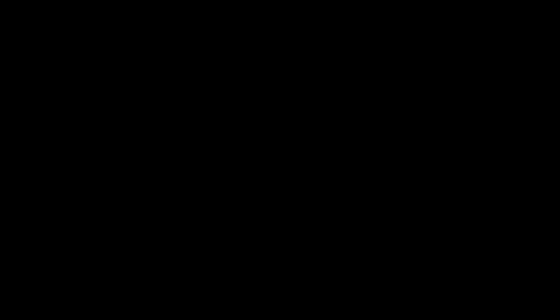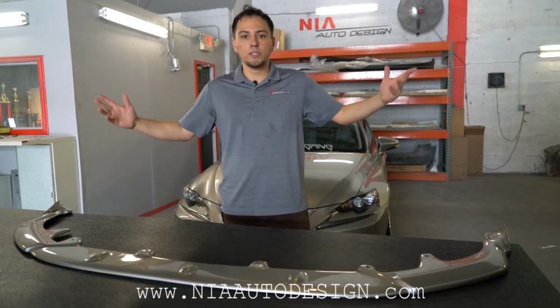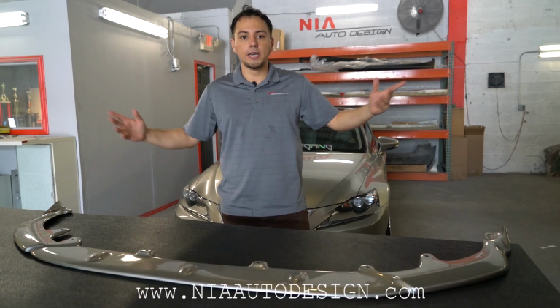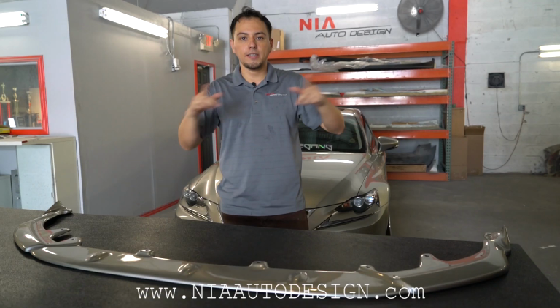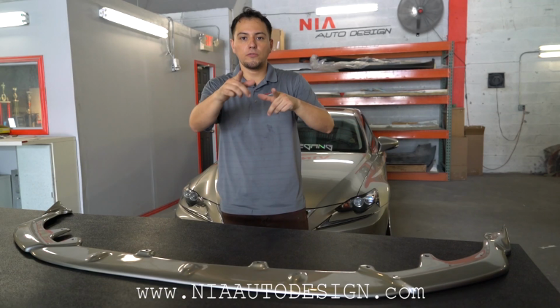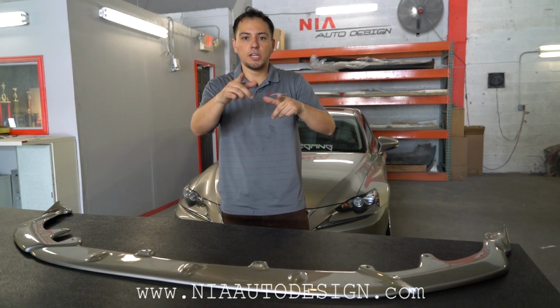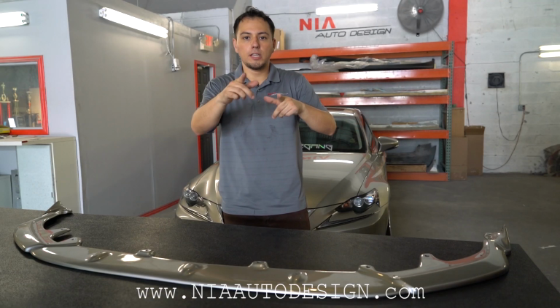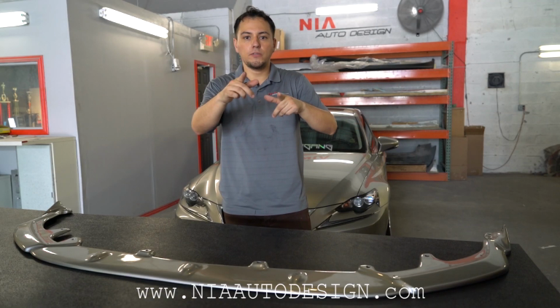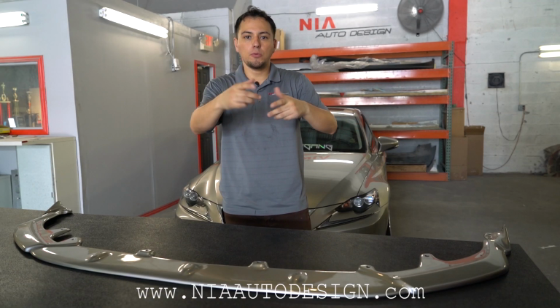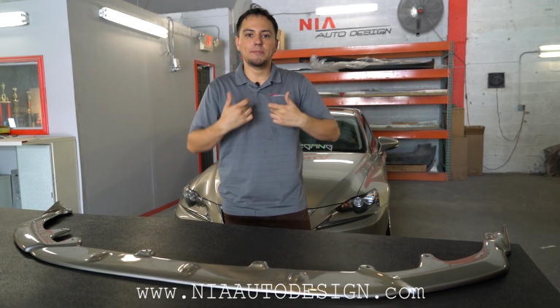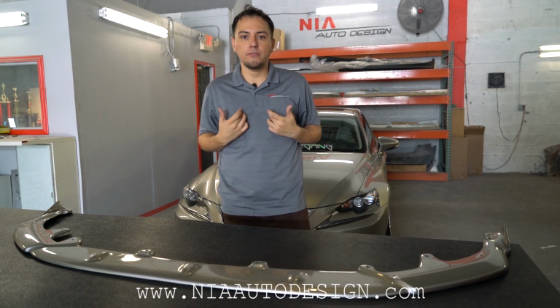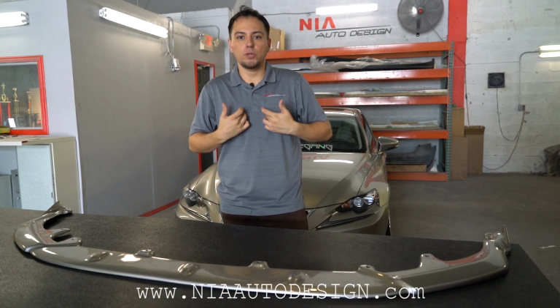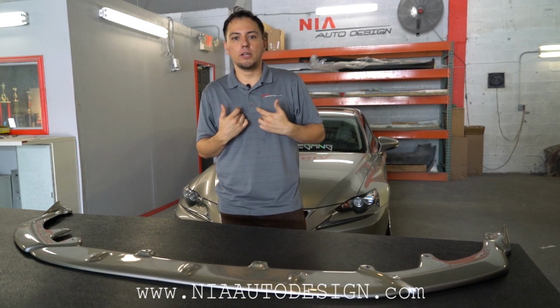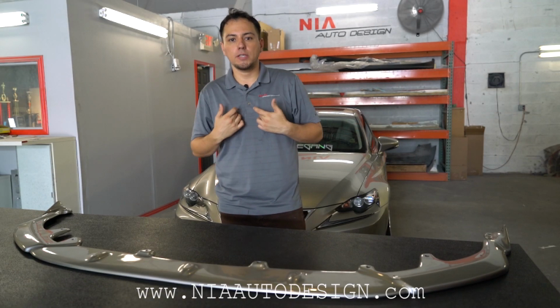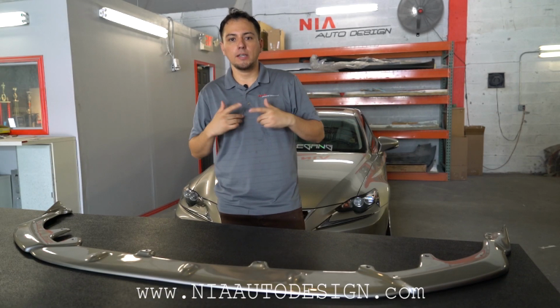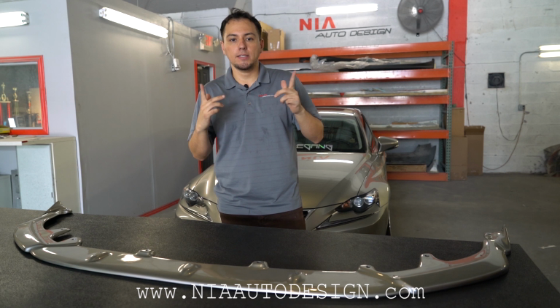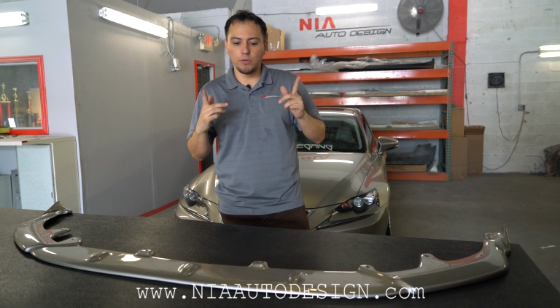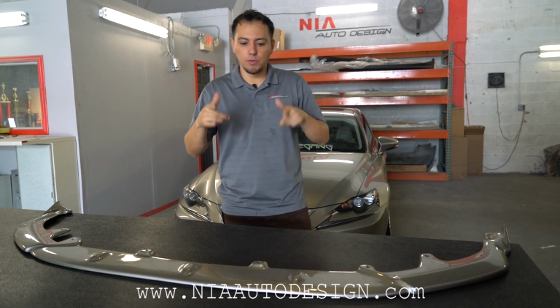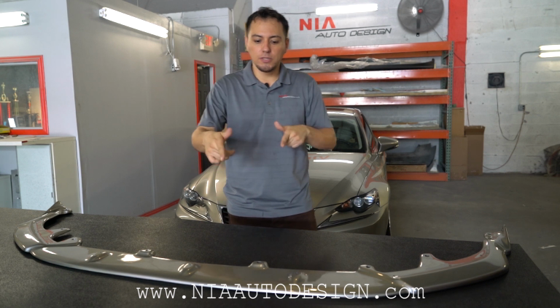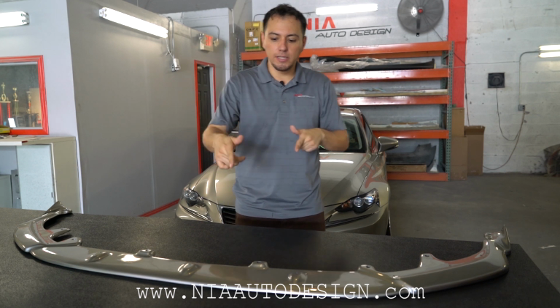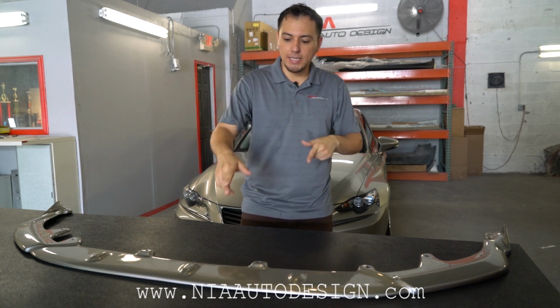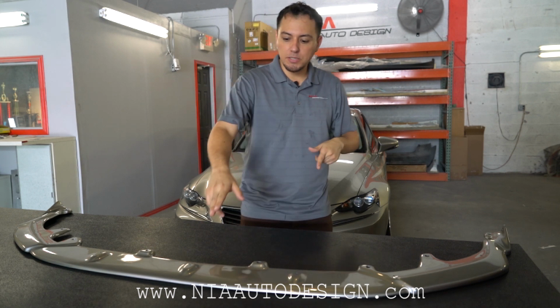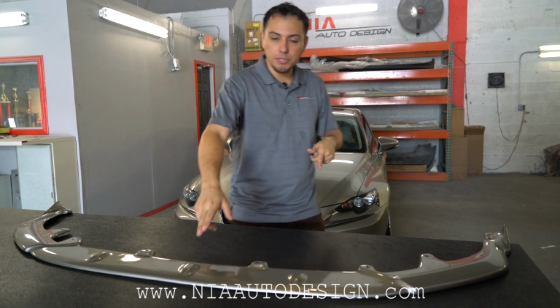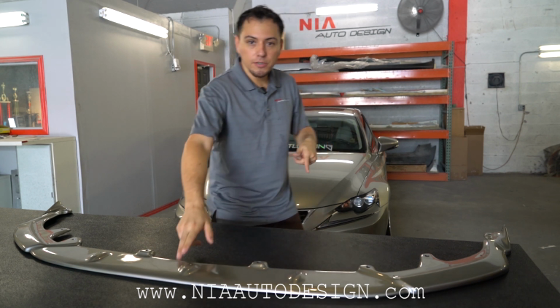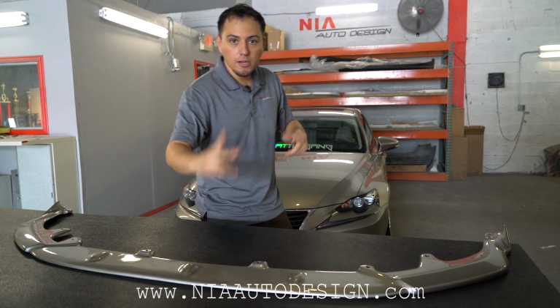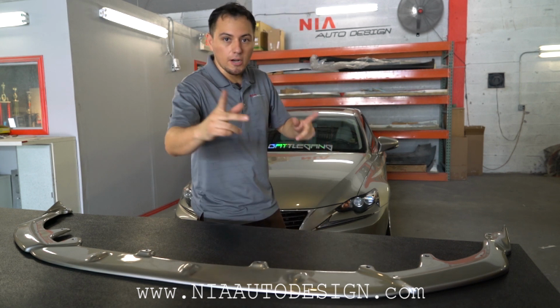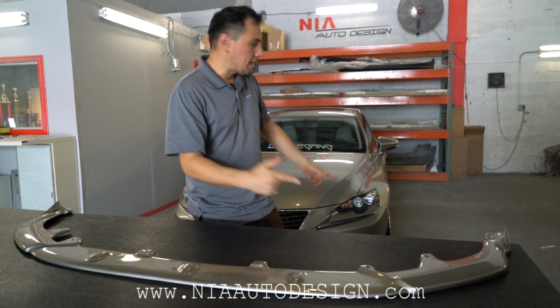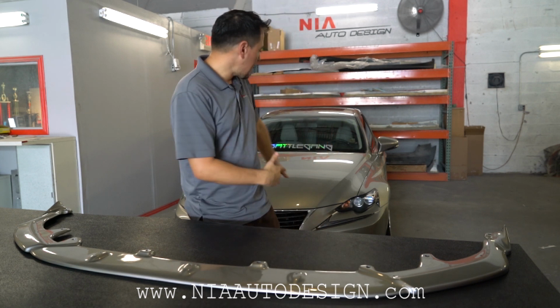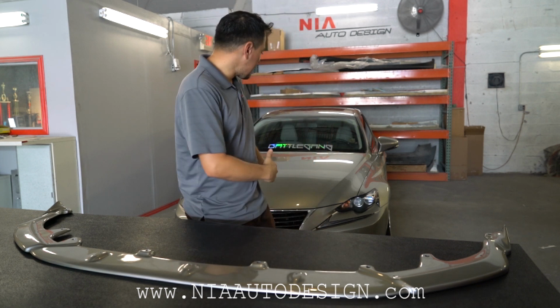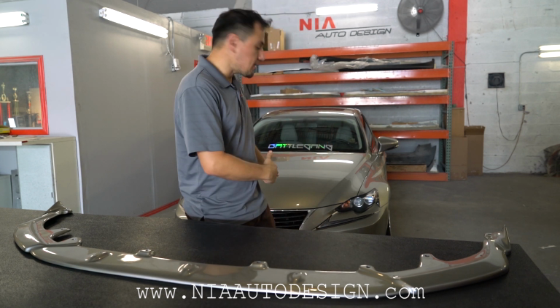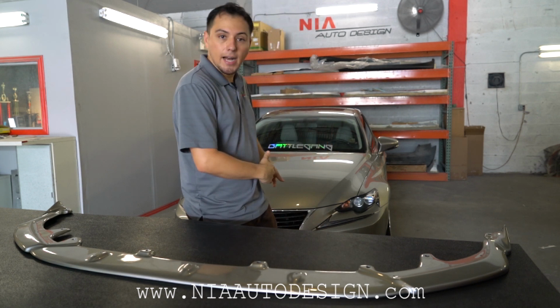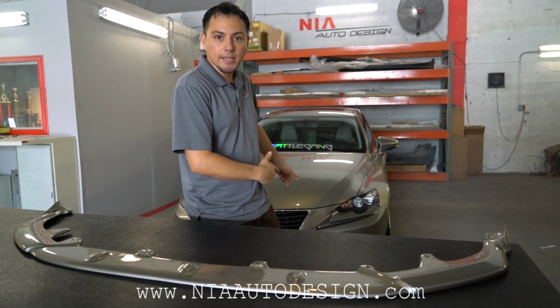What's up guys? Thank you for checking out this video. My name is Kevin with NeatoDesign and today we're going to be installing the Nia splitter on a Lexus IS.